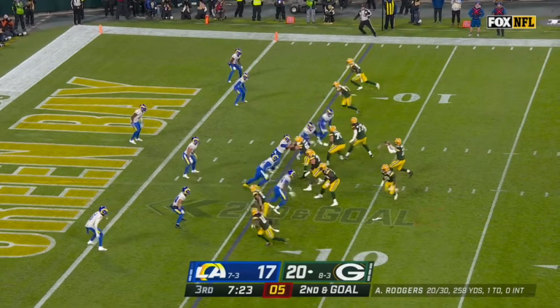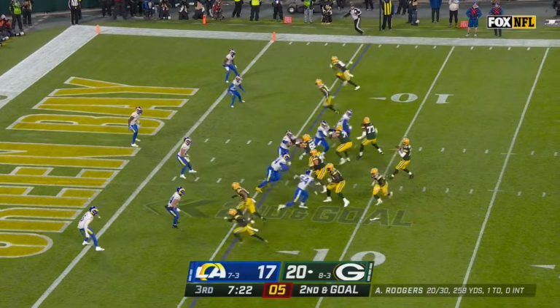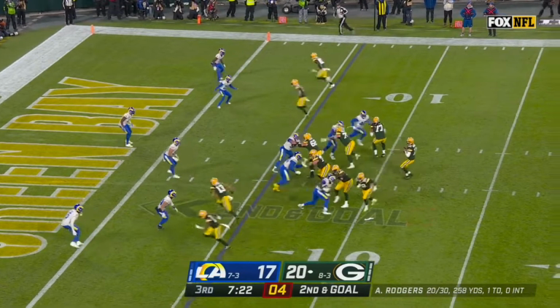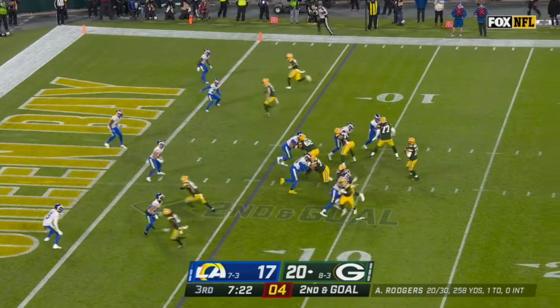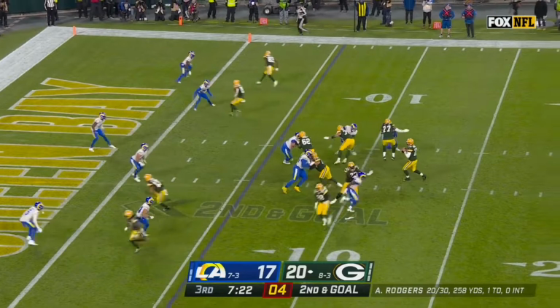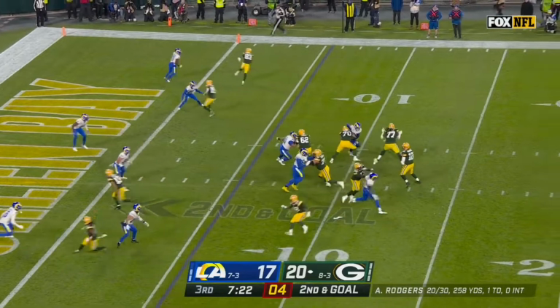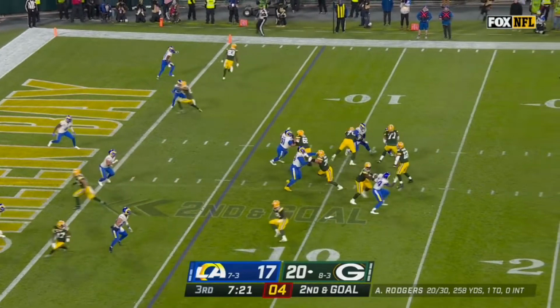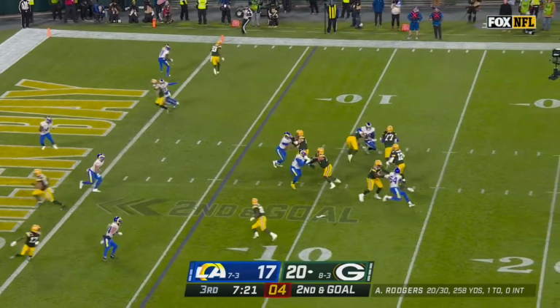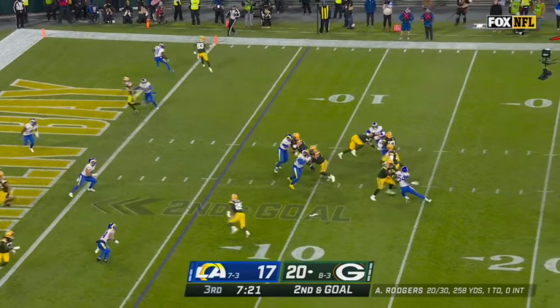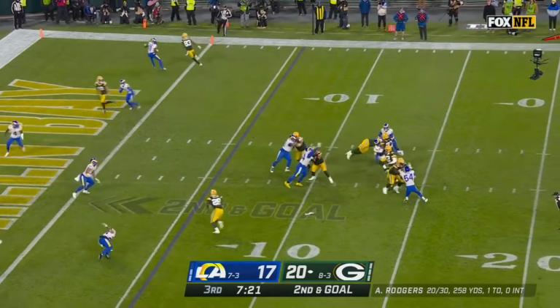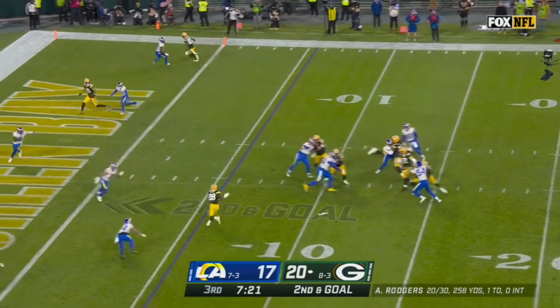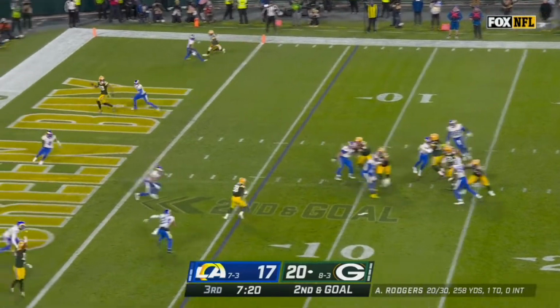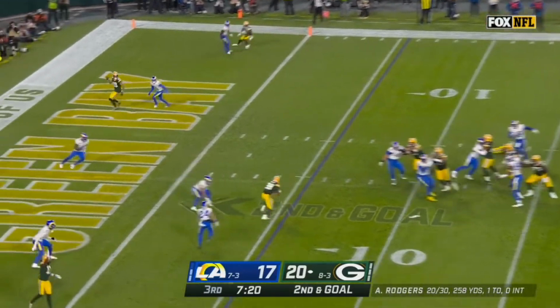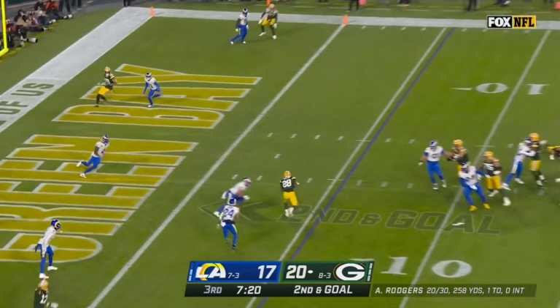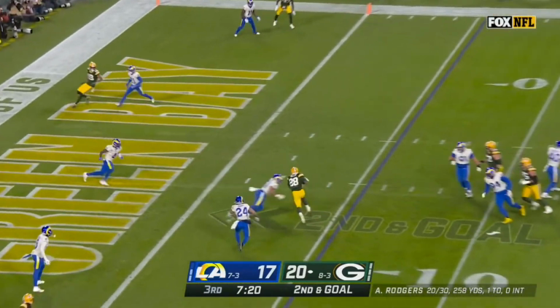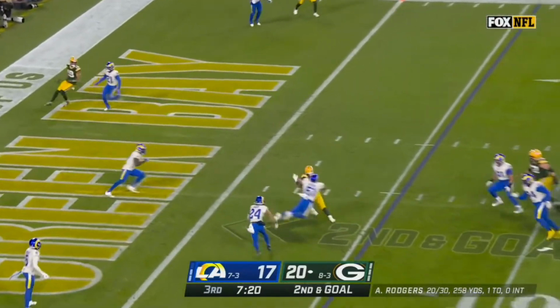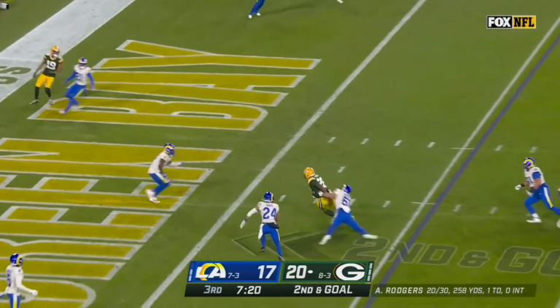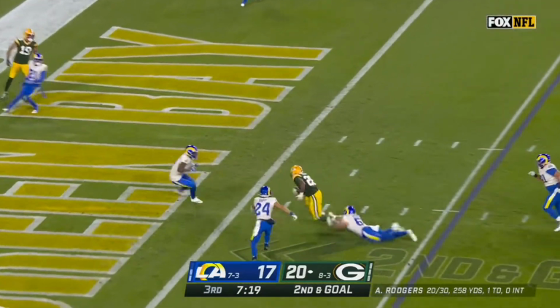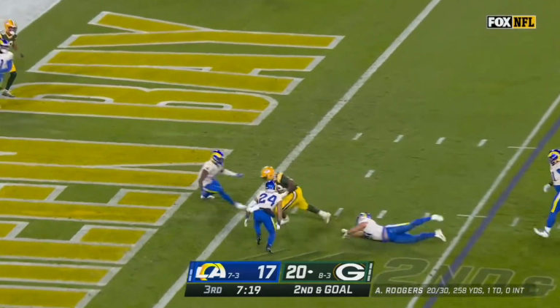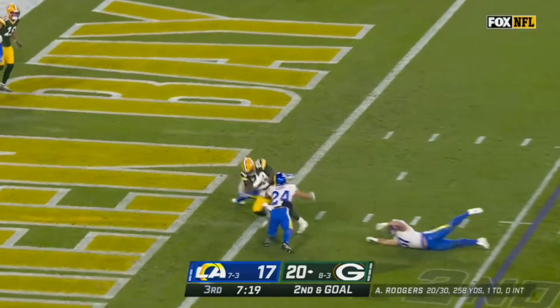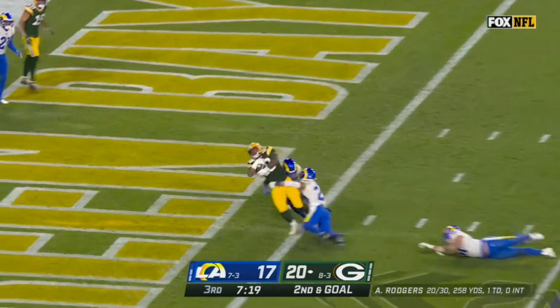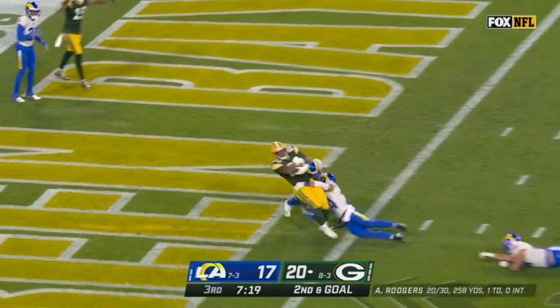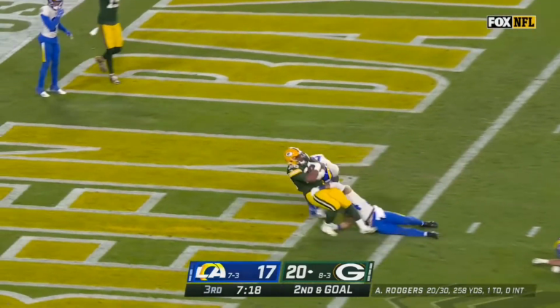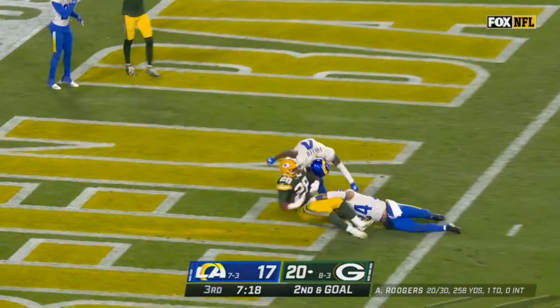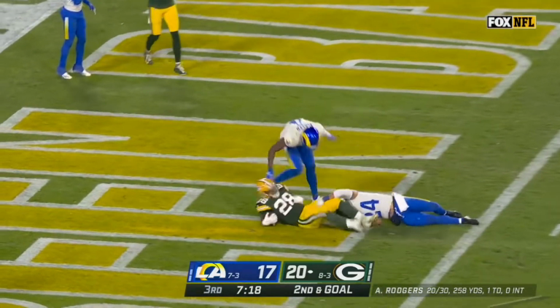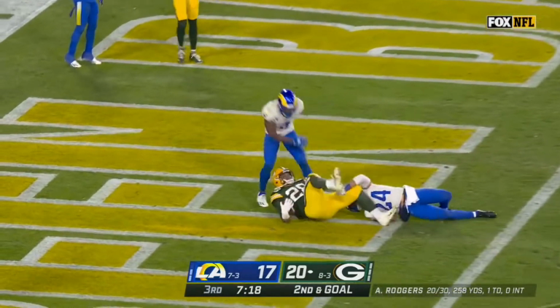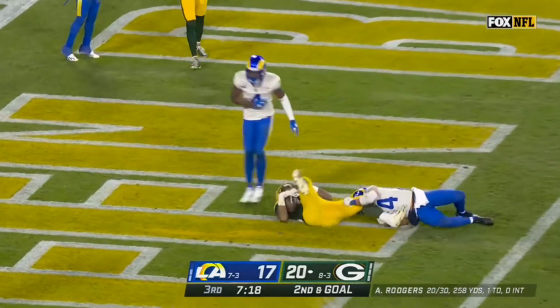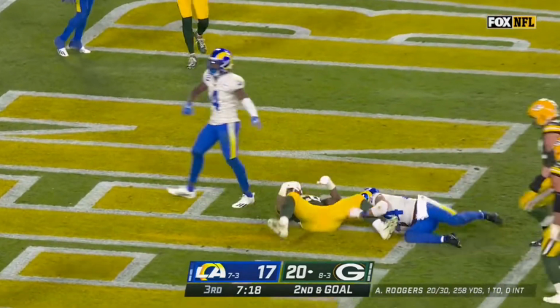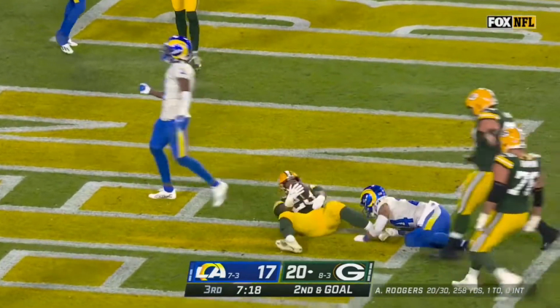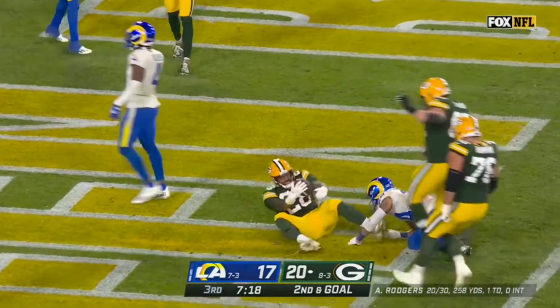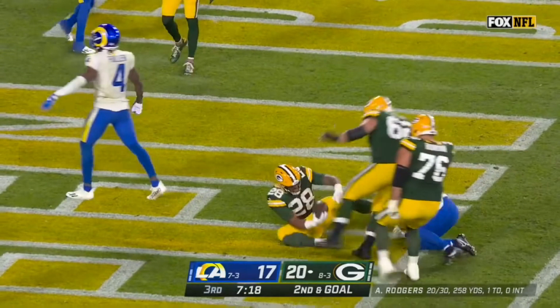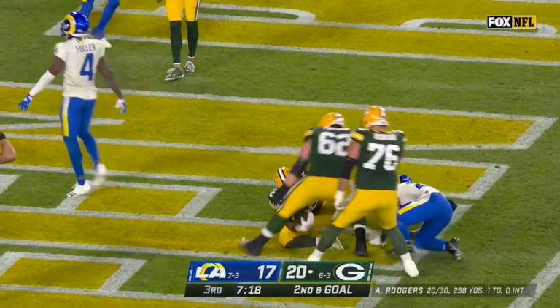Second and goal. Rogers to Dillon. Touchdown, Packers.